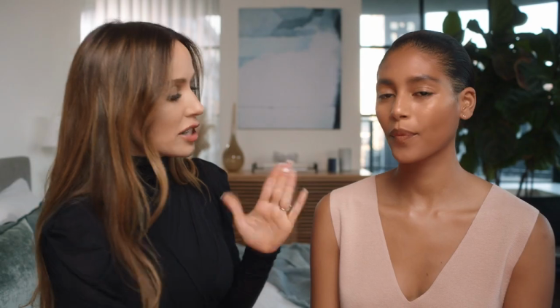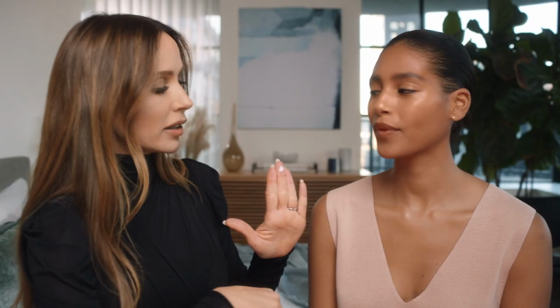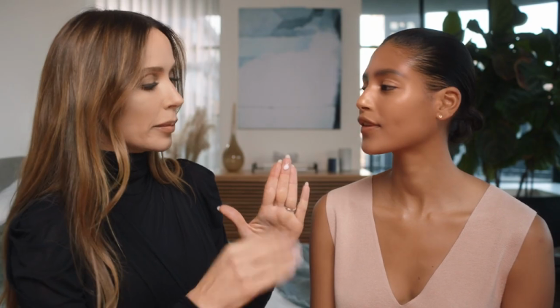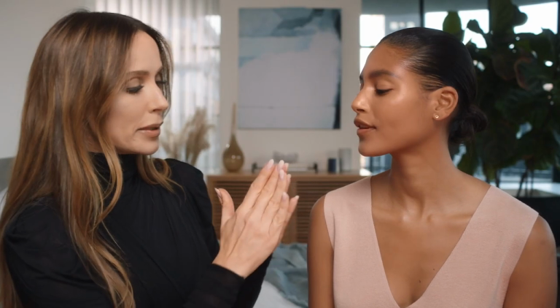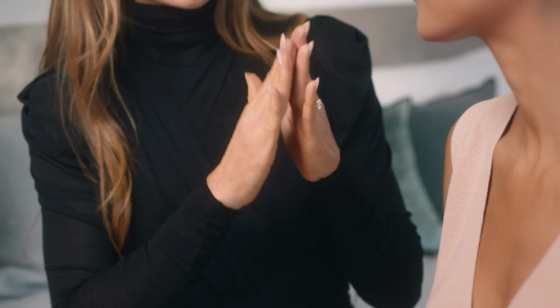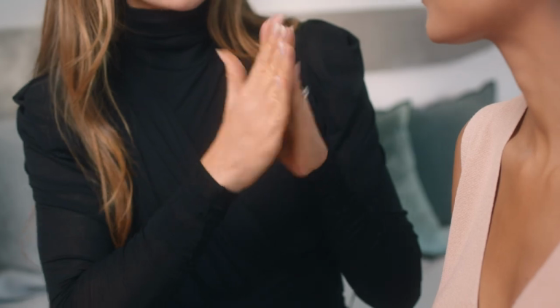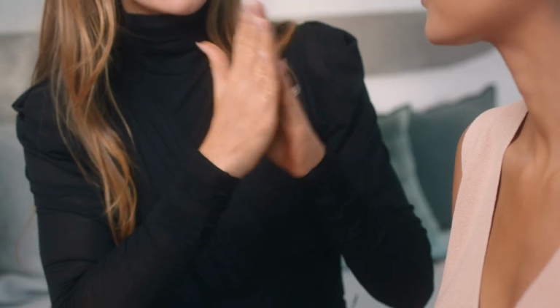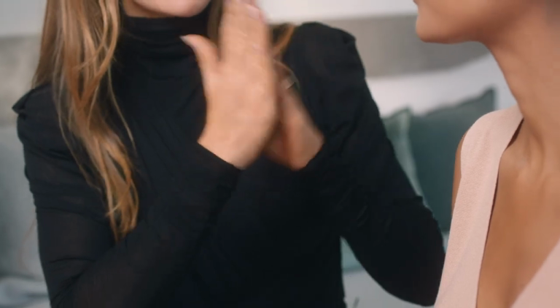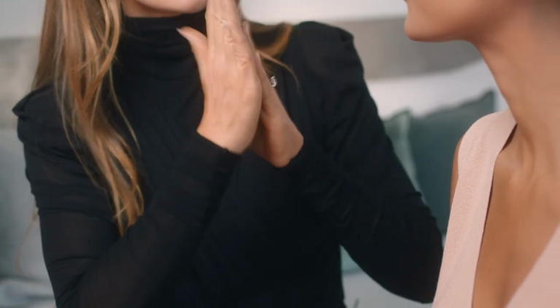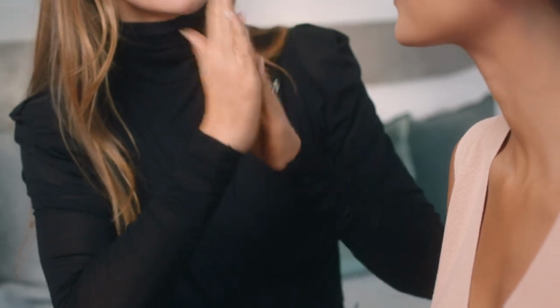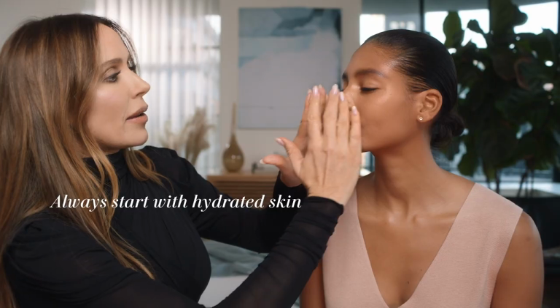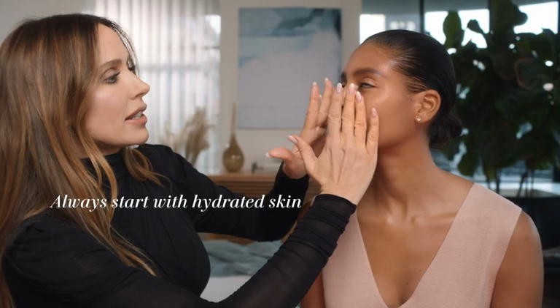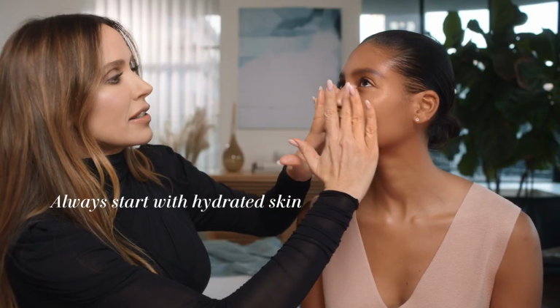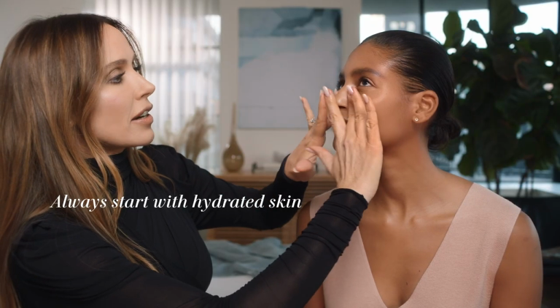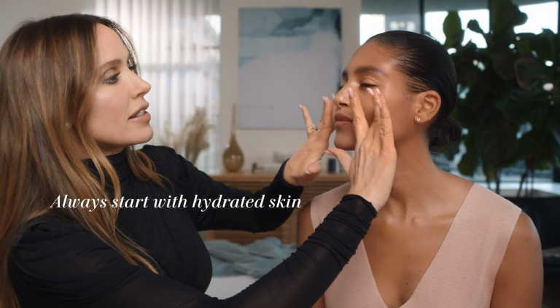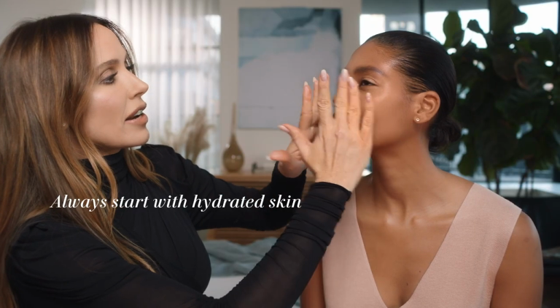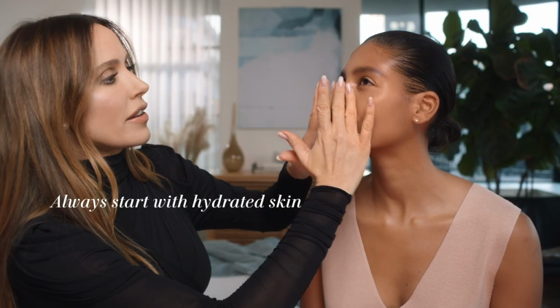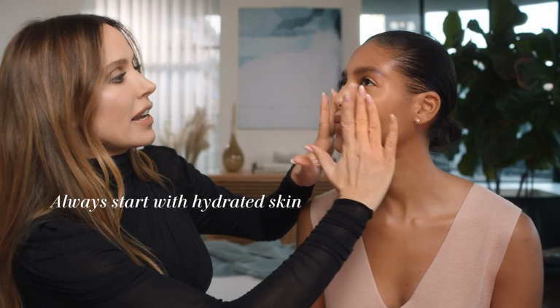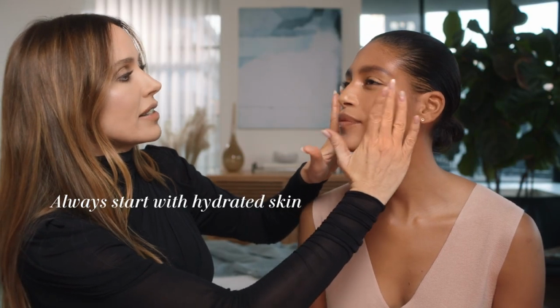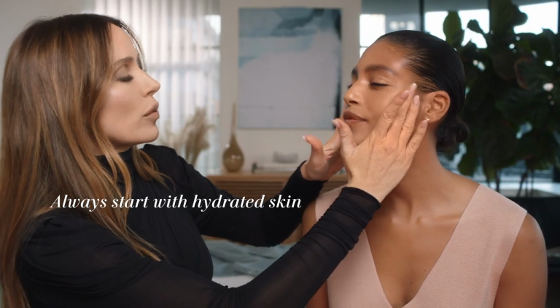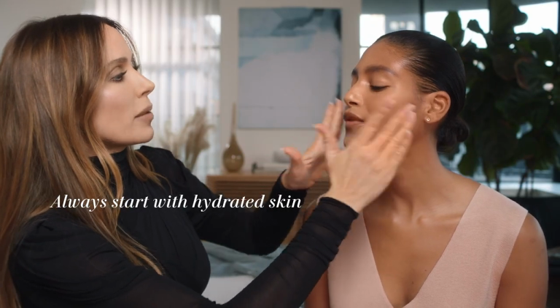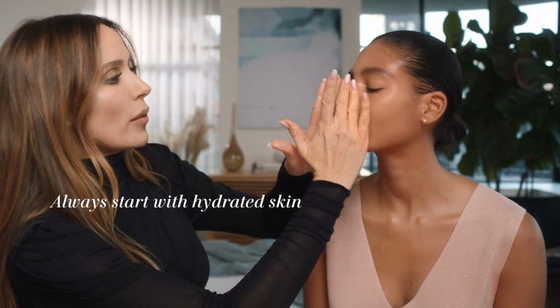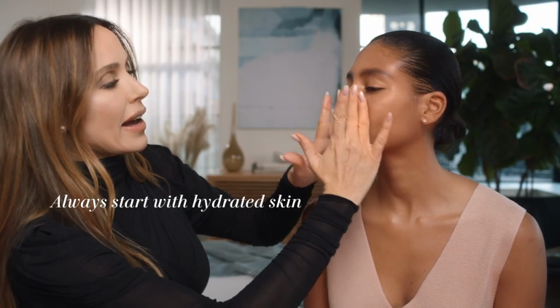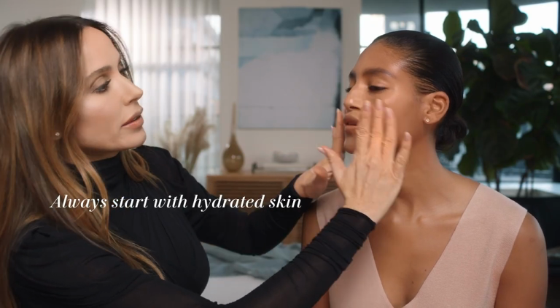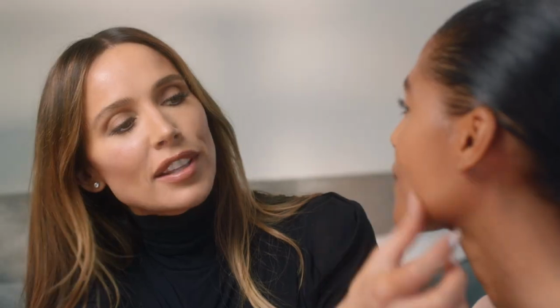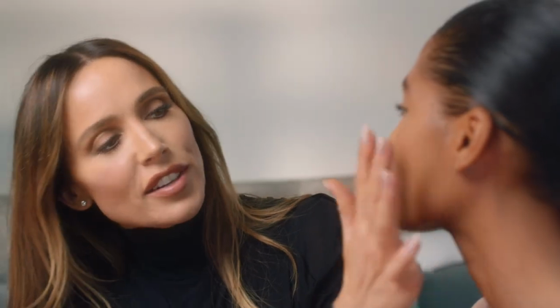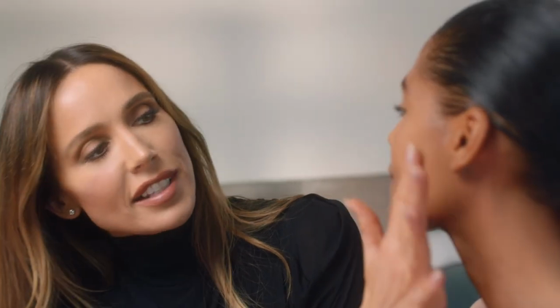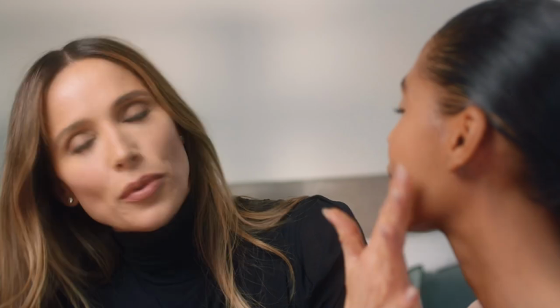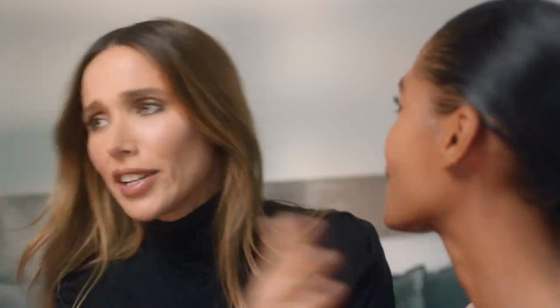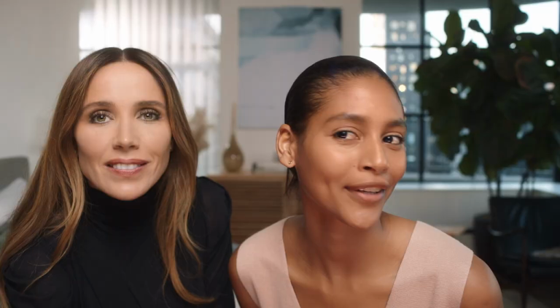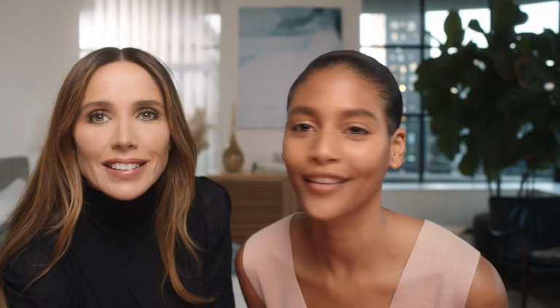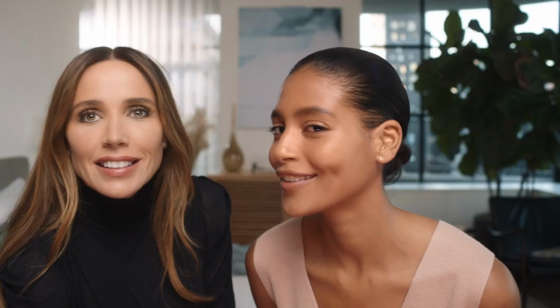I just put a little bit between my fingertips and then I always like to start in the center of the face and work my way out. I mean, look at your skin already. You're like glowing.